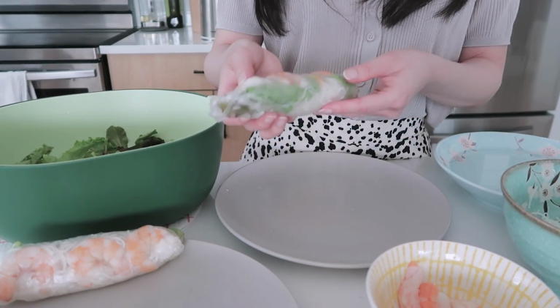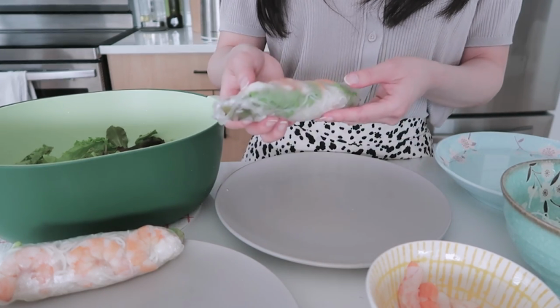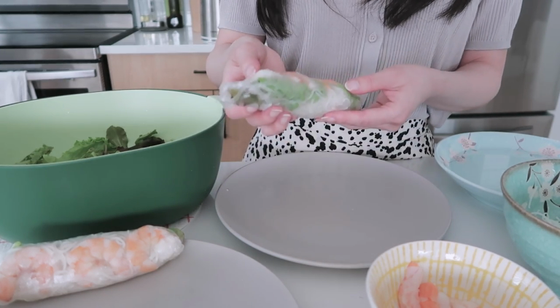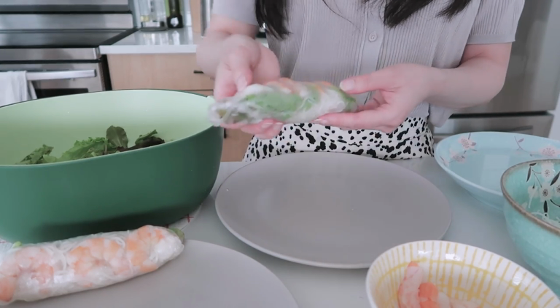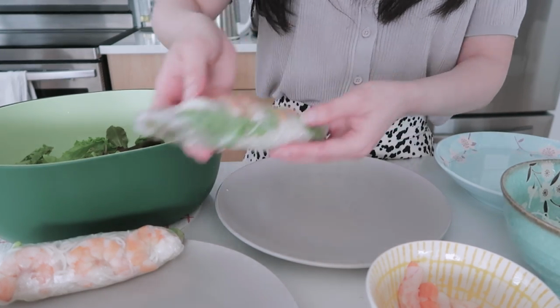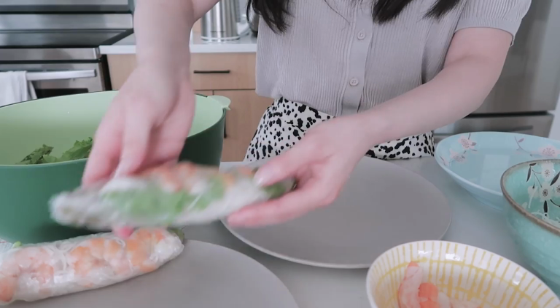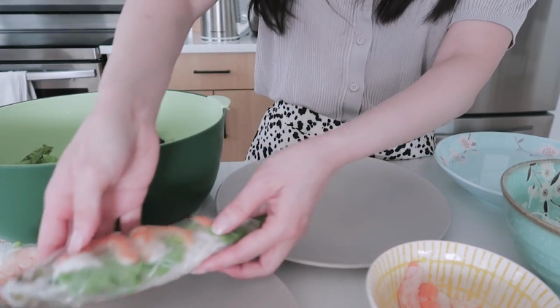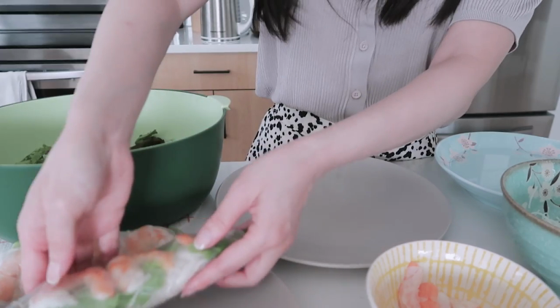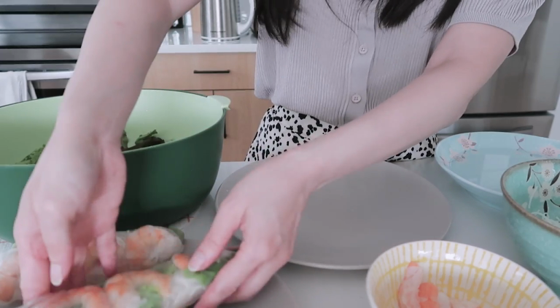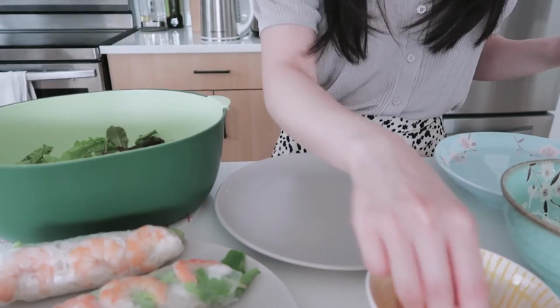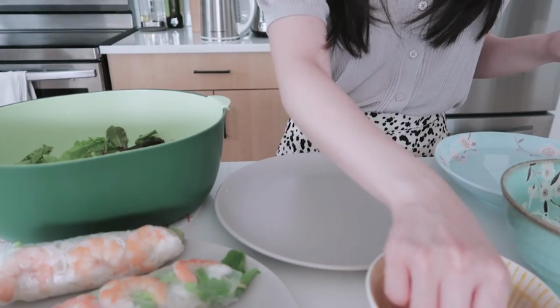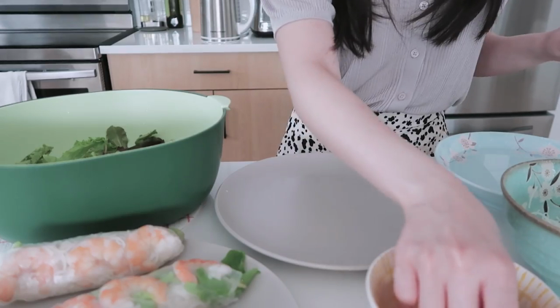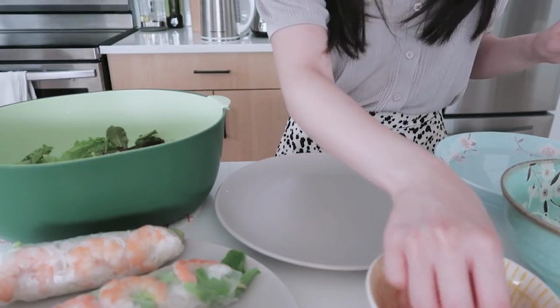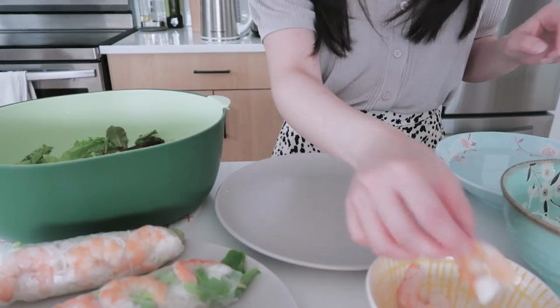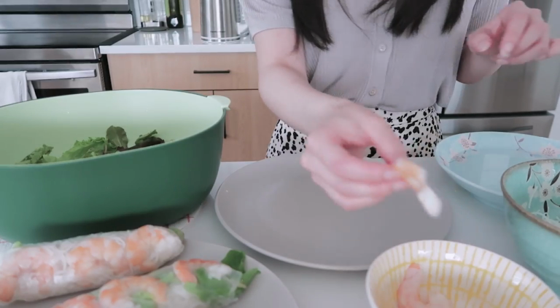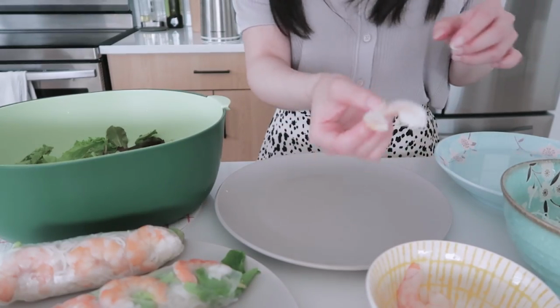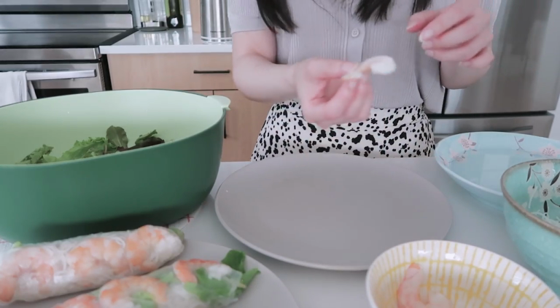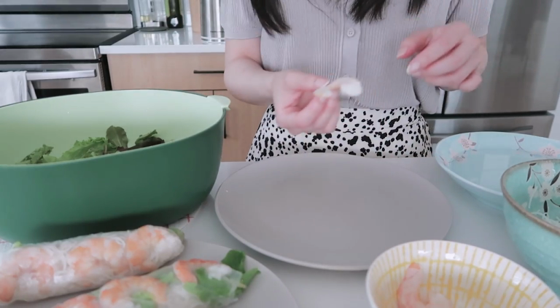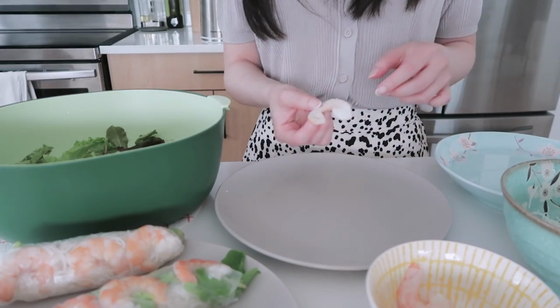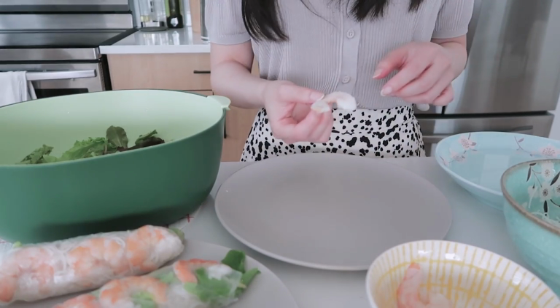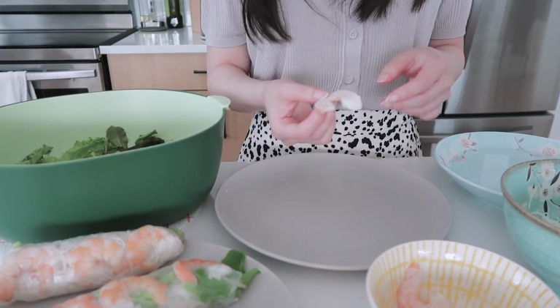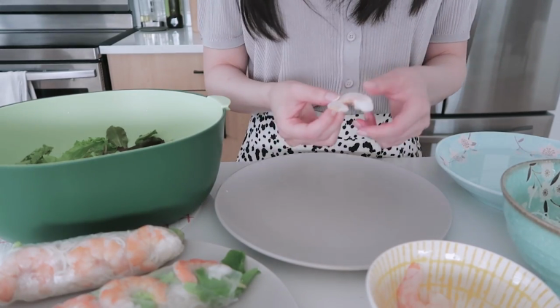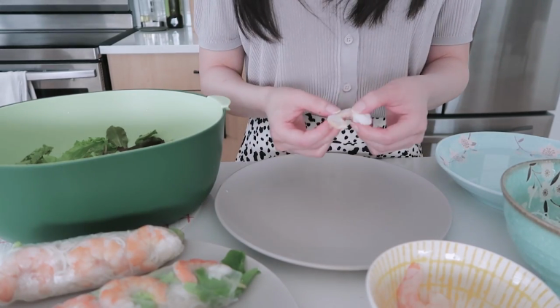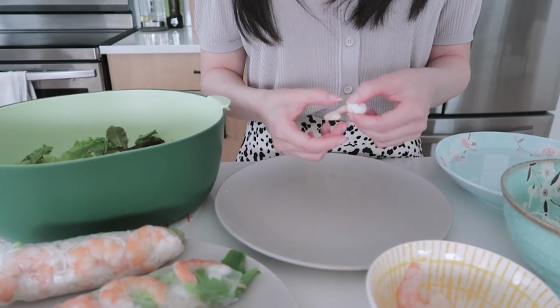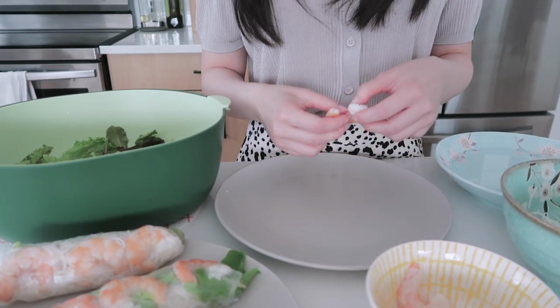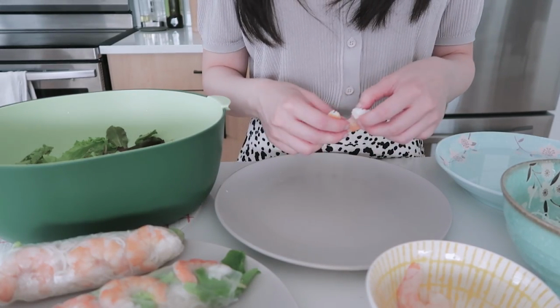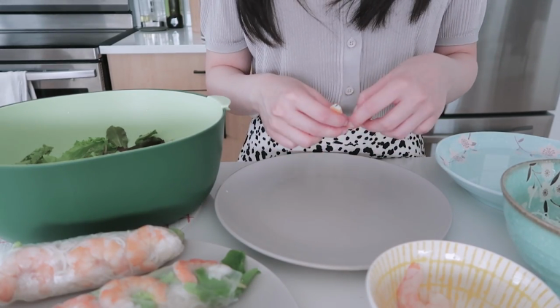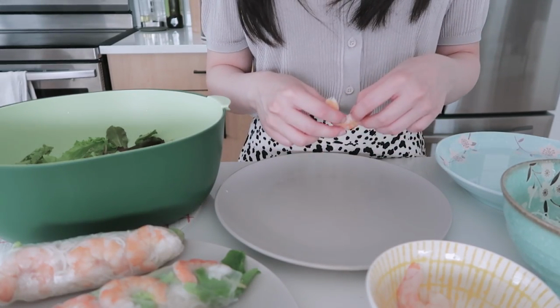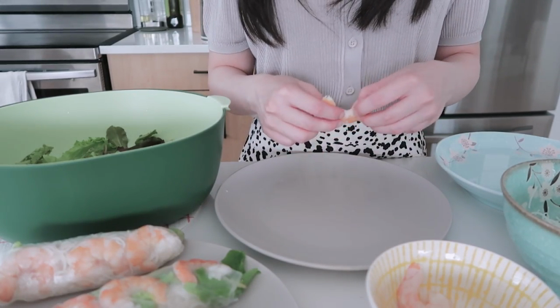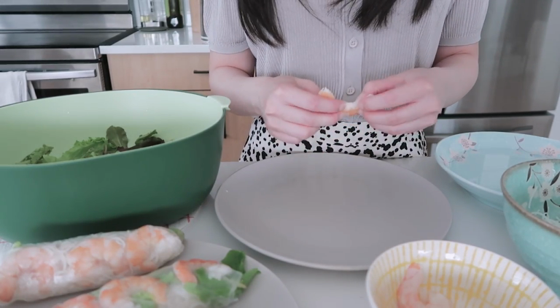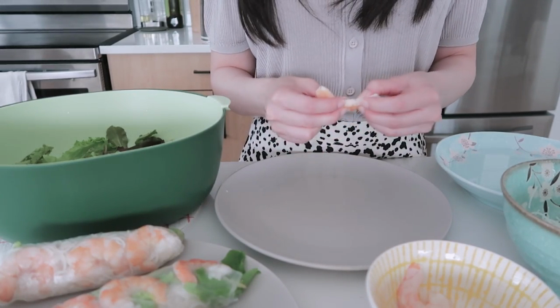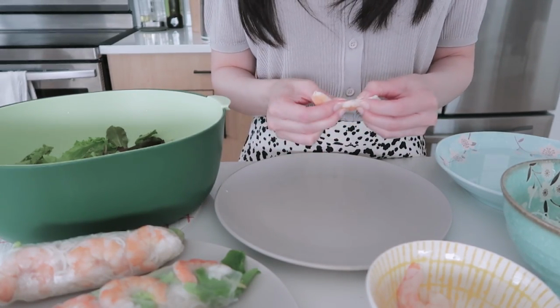The reason I make this so often is because it's super easy and it feels quite healthy — you have some protein and some carbs. I personally think it's so refreshing to have this meal in the summer. This one looks much prettier because I didn't close the end. Normally you'd have chives in here, or my mom likes to put mint or cilantro, but I don't have that today.